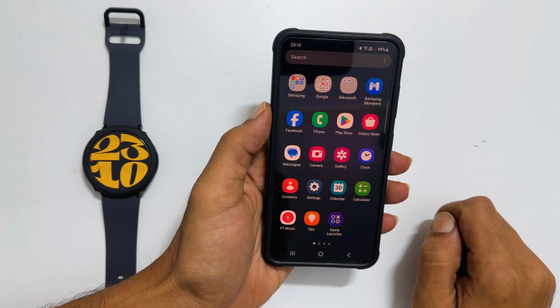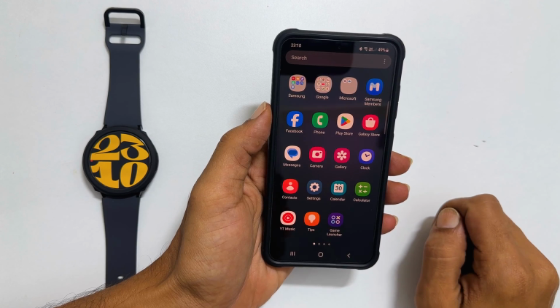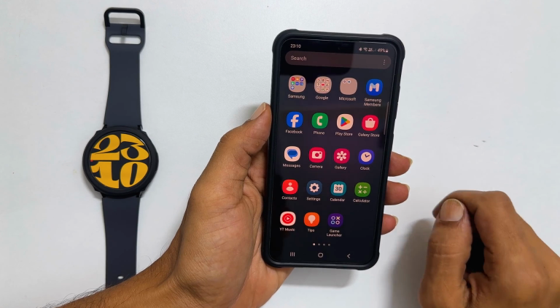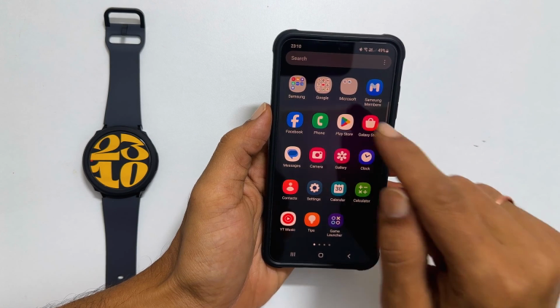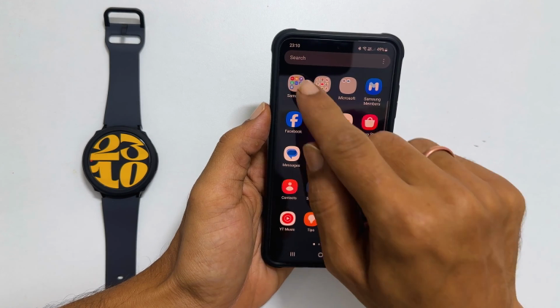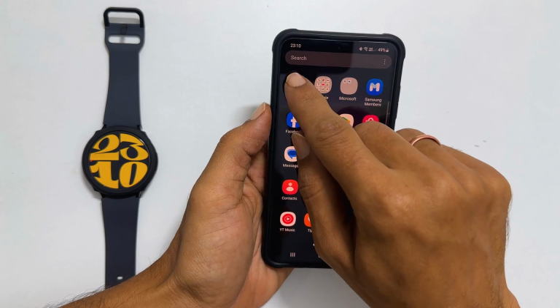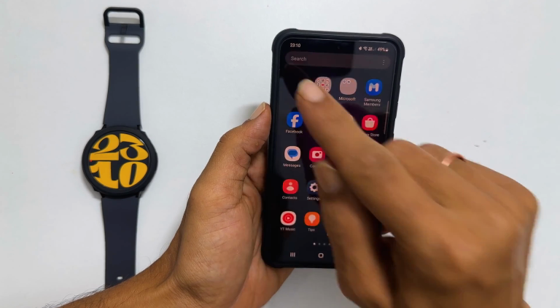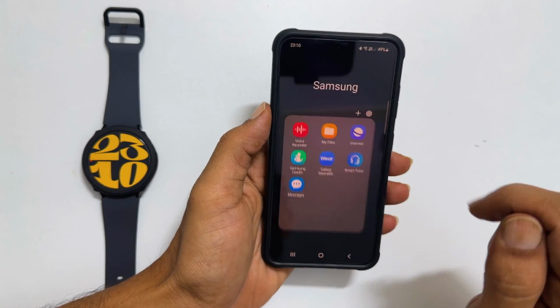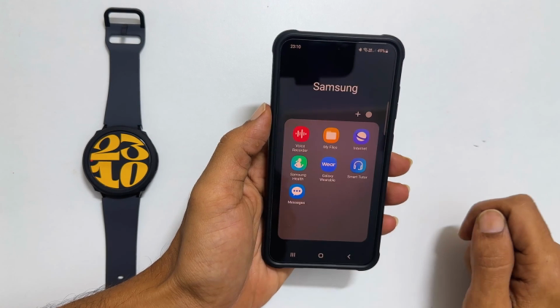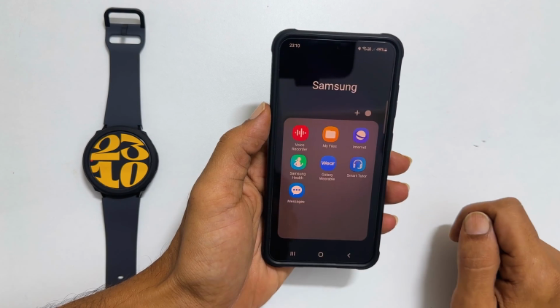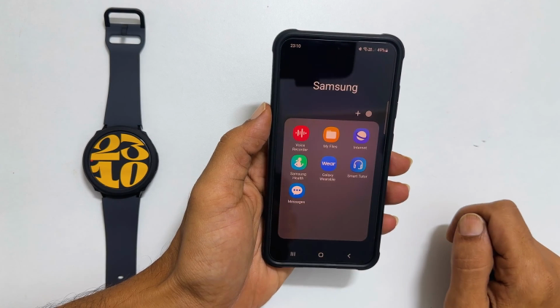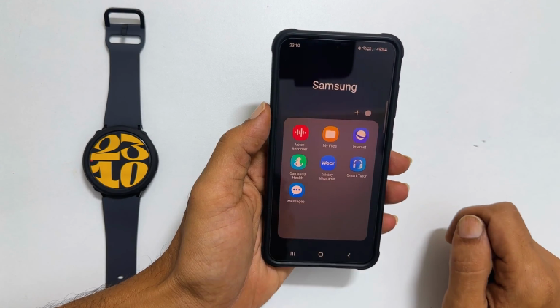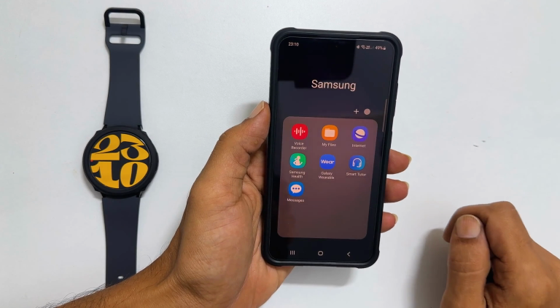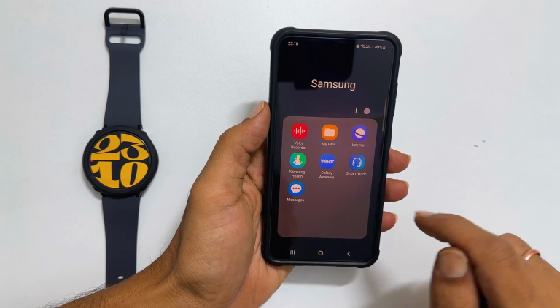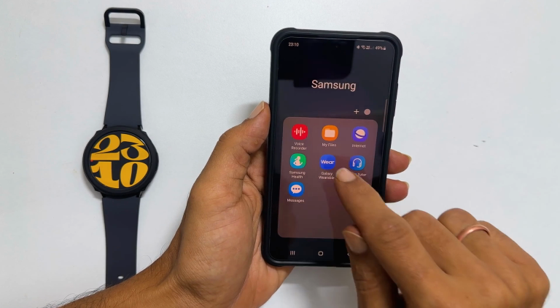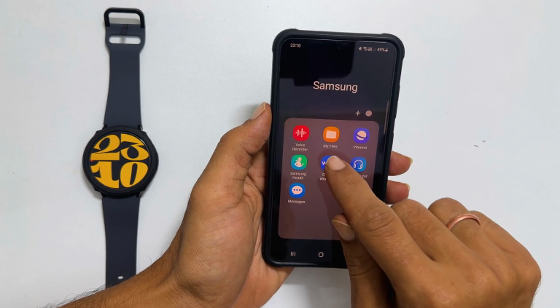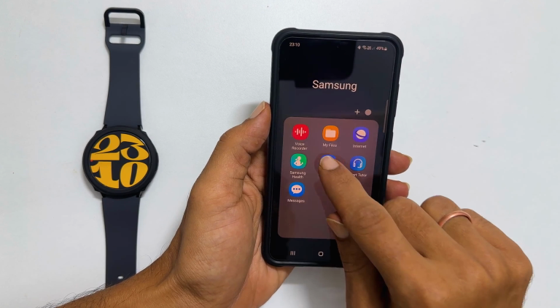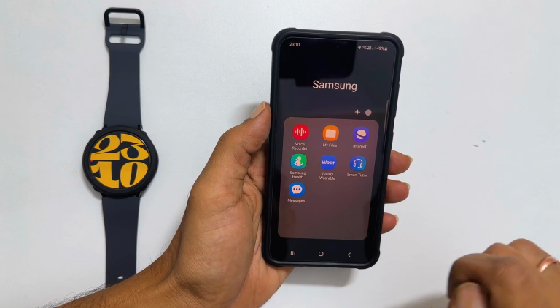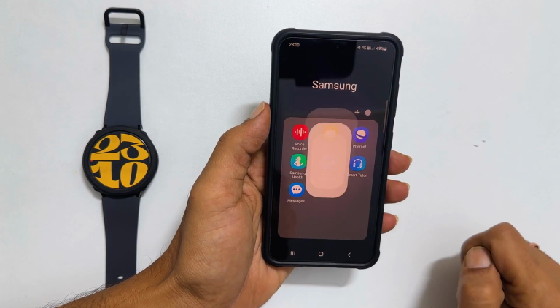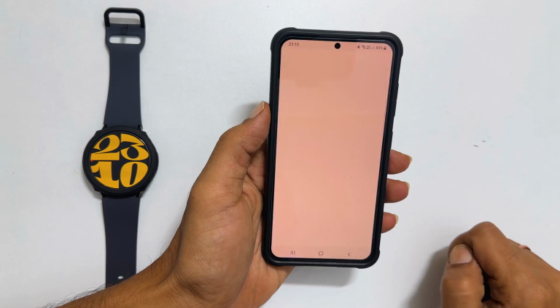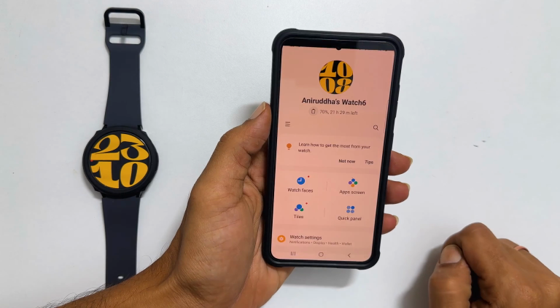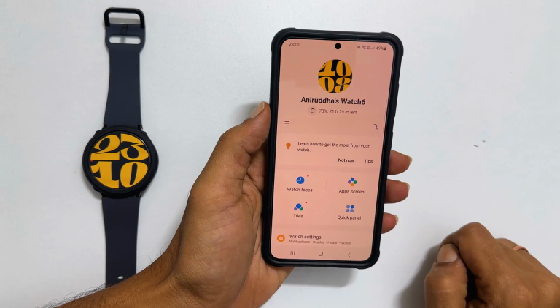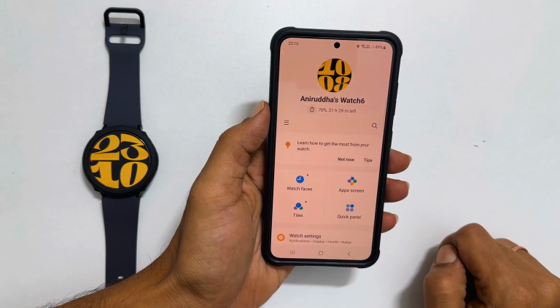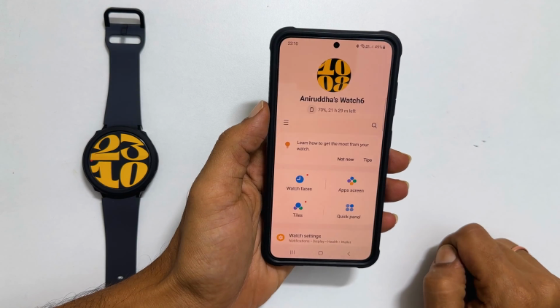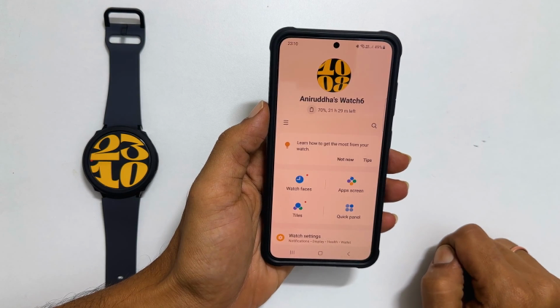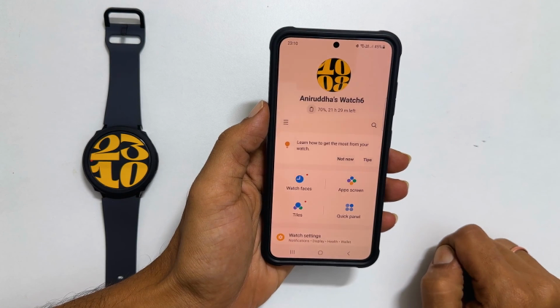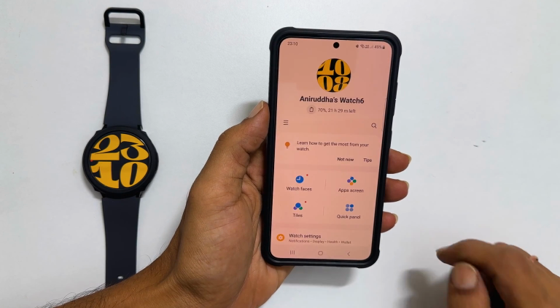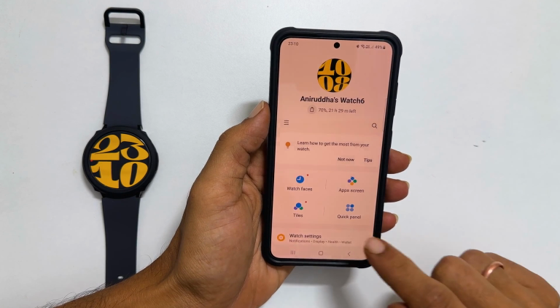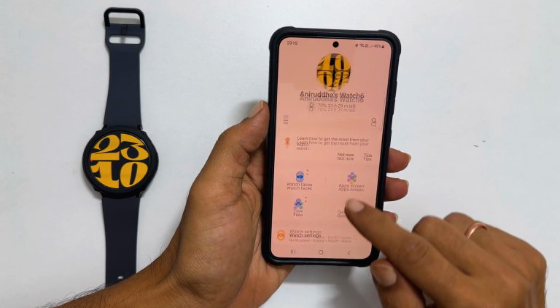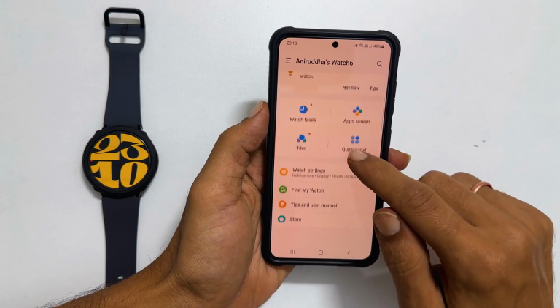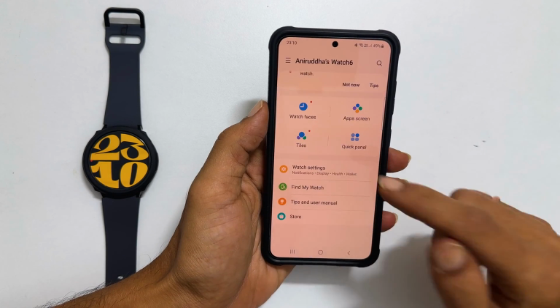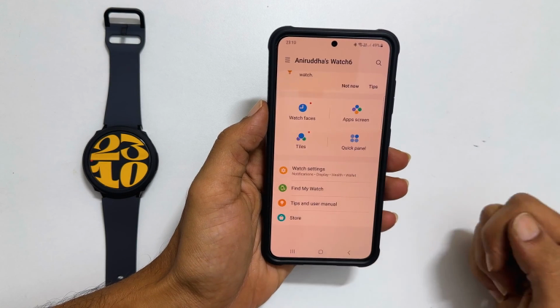In my phone, it is inside the Samsung folder. On this page, tap Watch Settings.